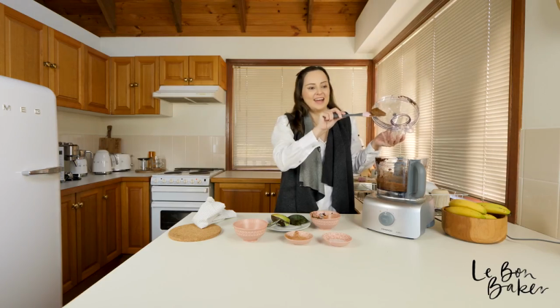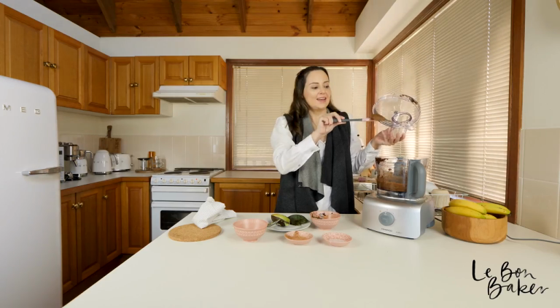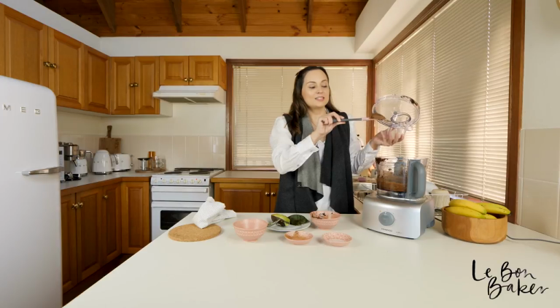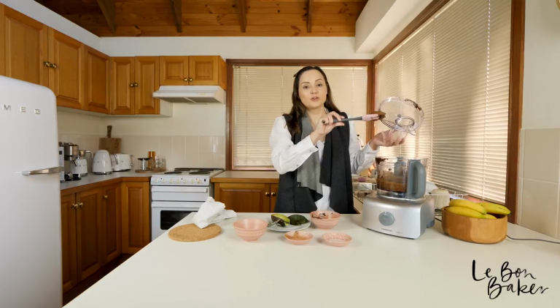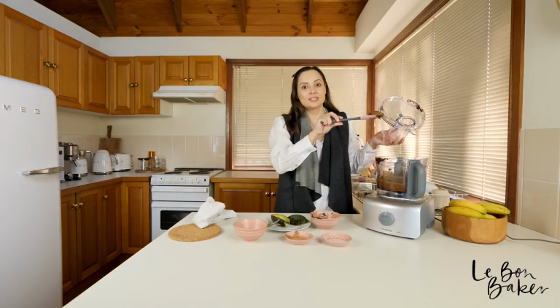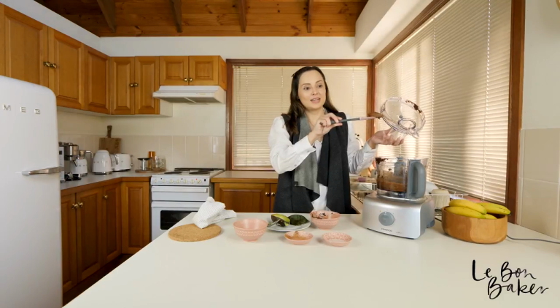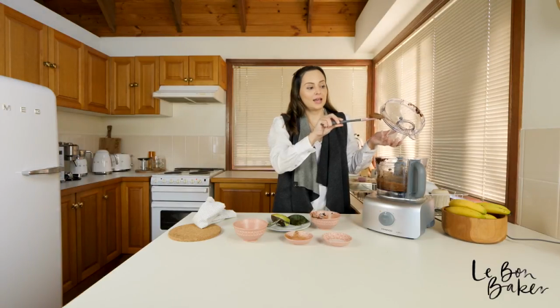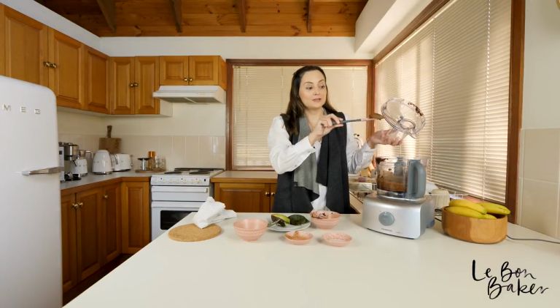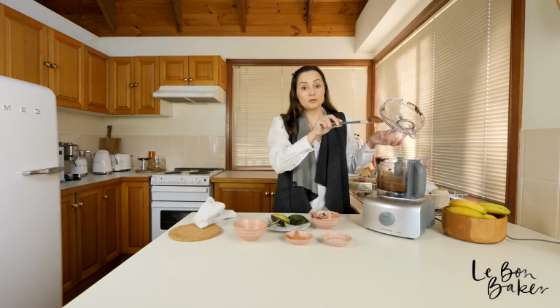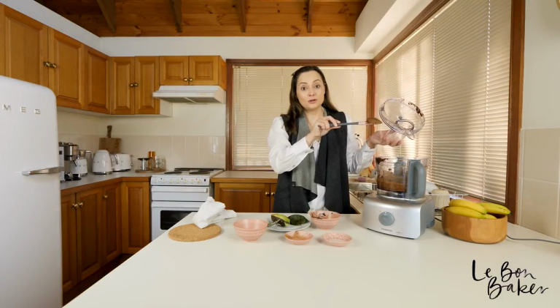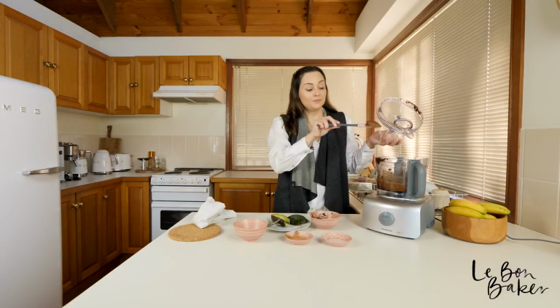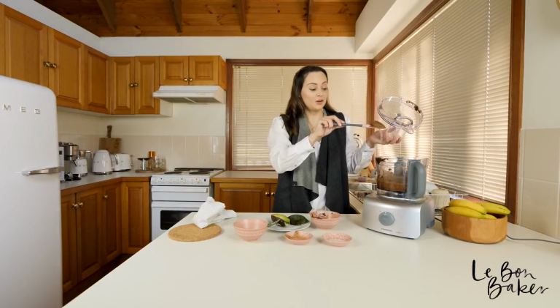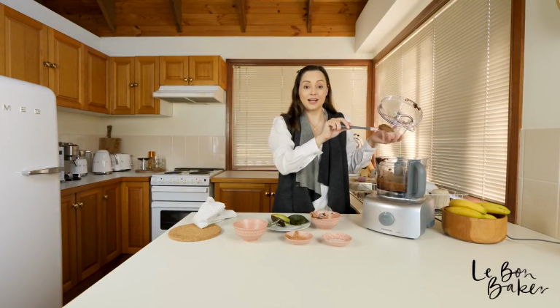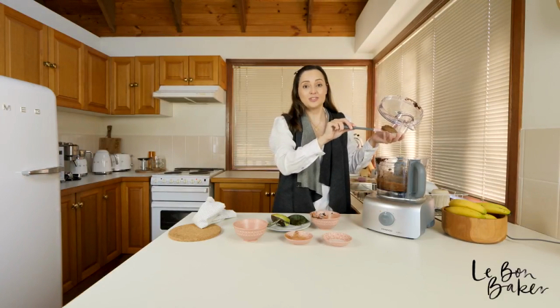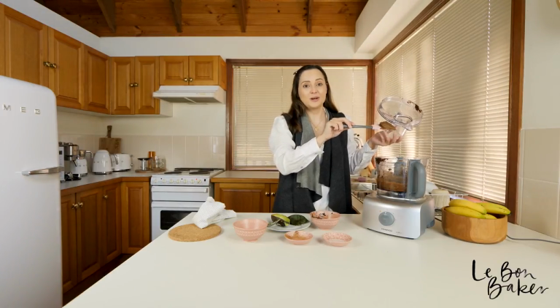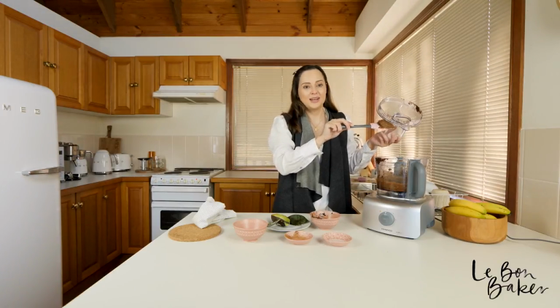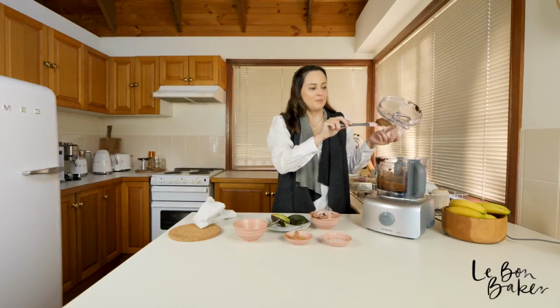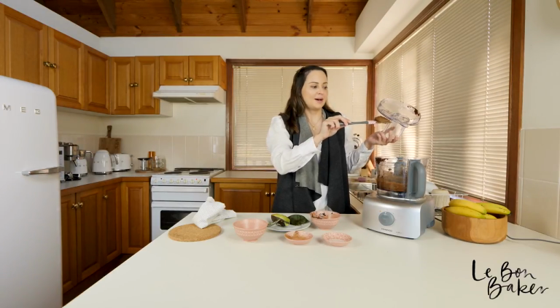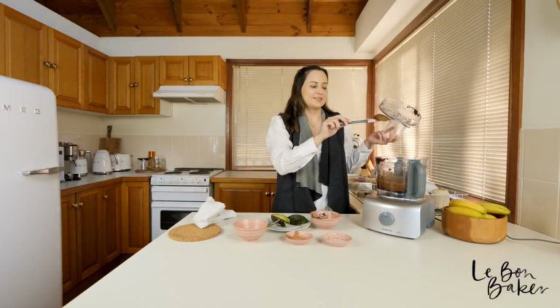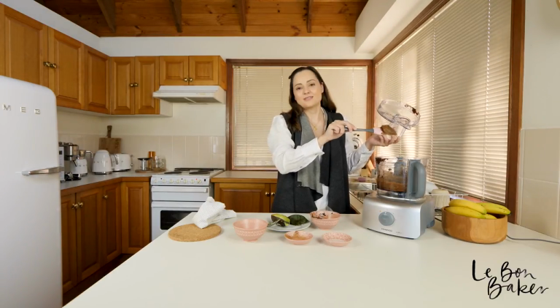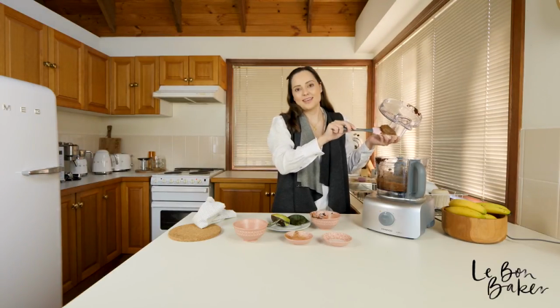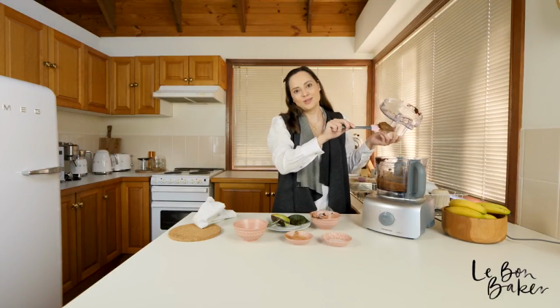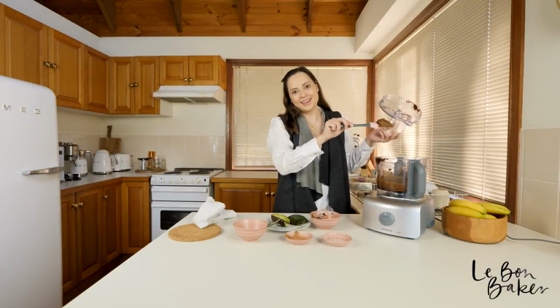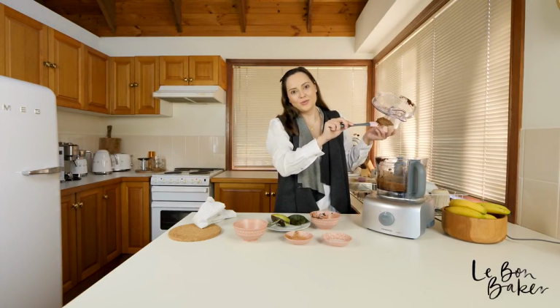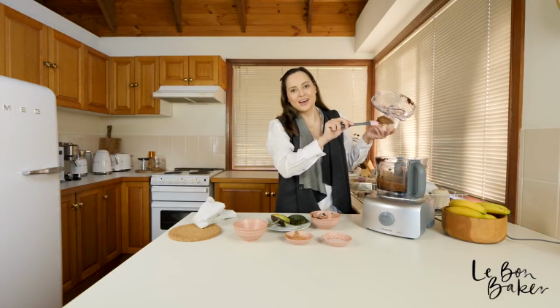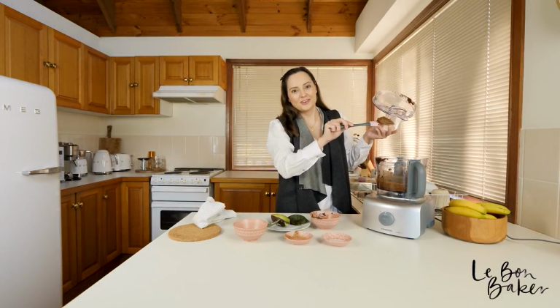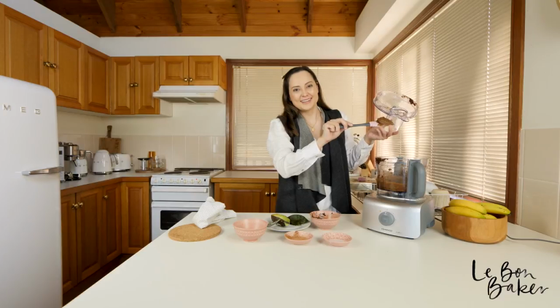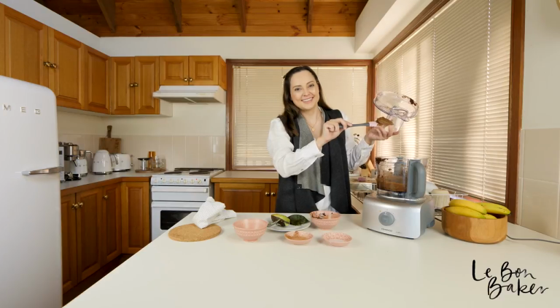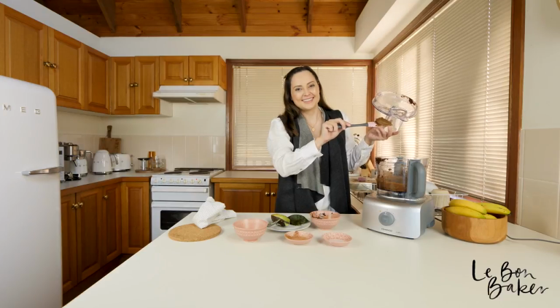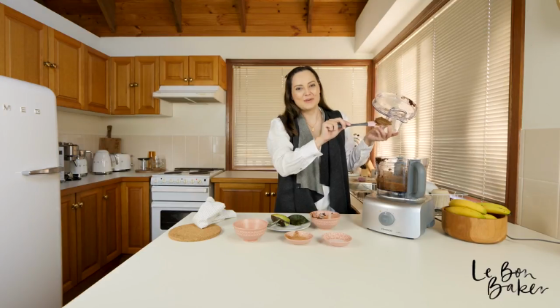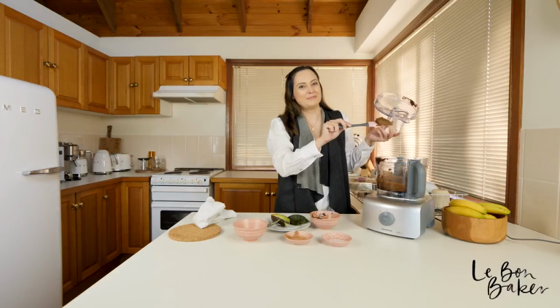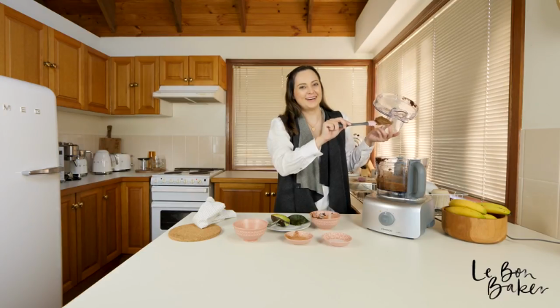This frosting is optional — you don't have to do it. But seriously, what's a cake without frosting? It's the best part.